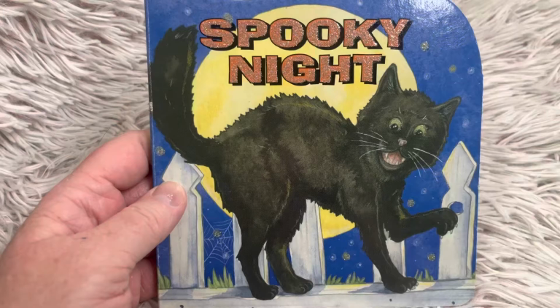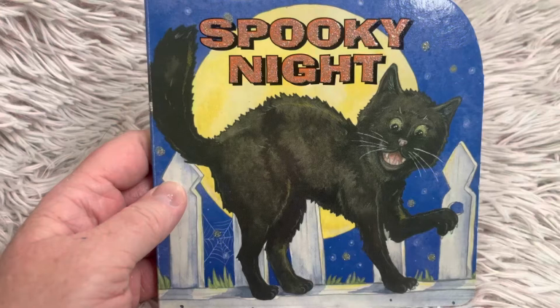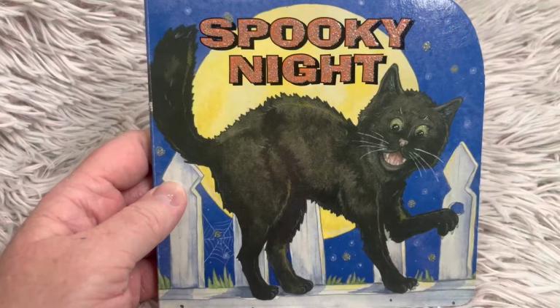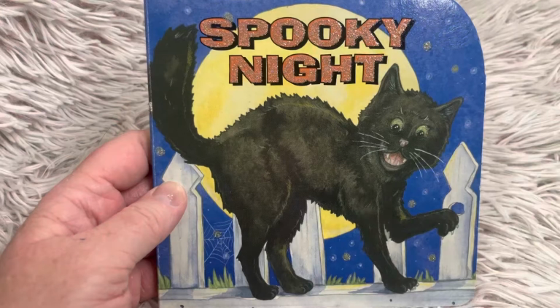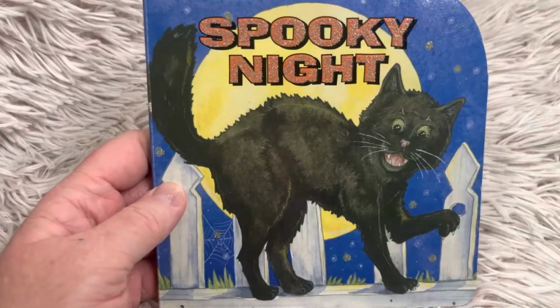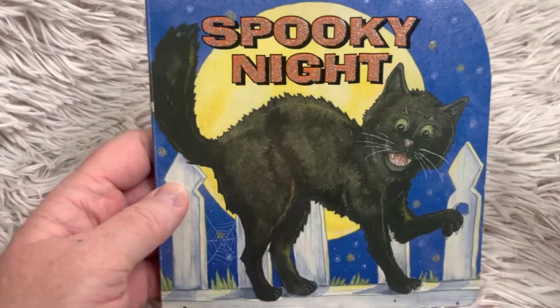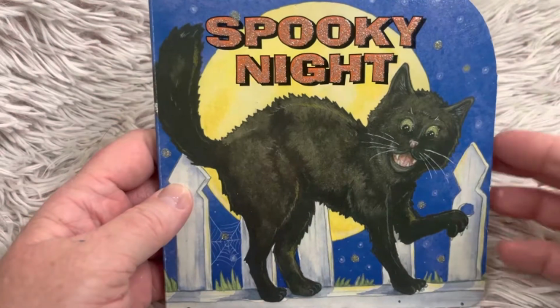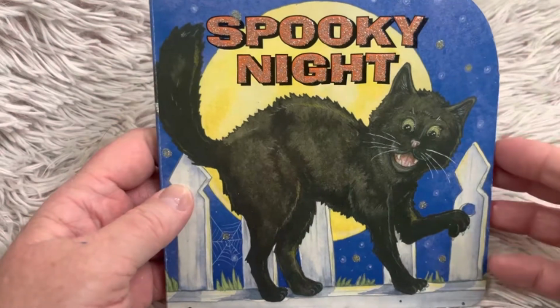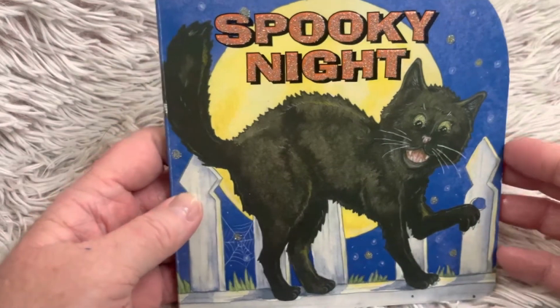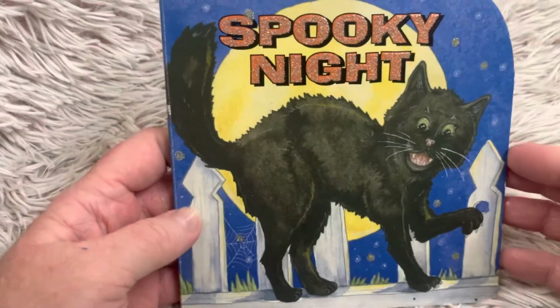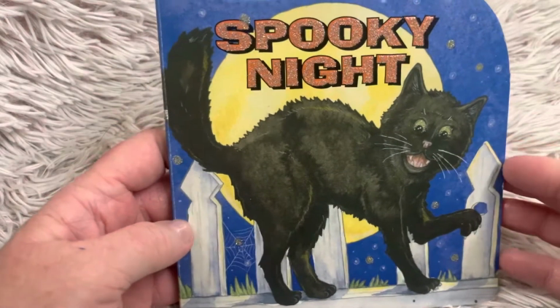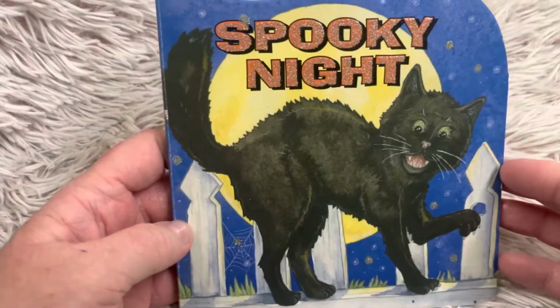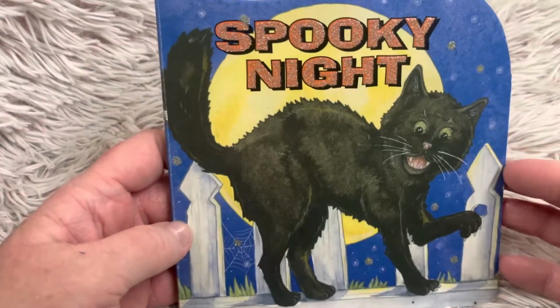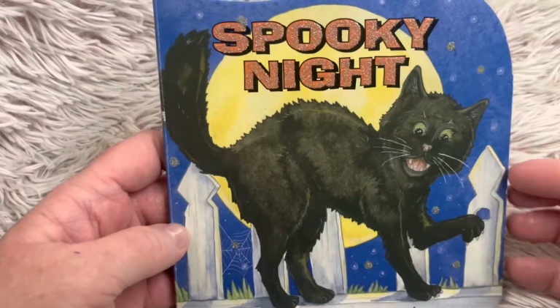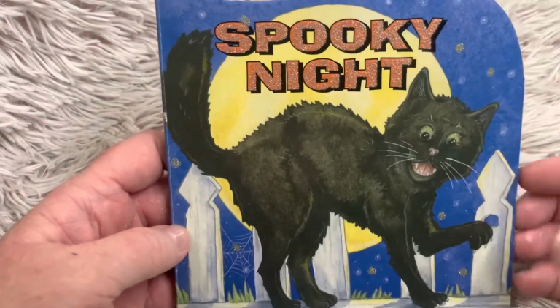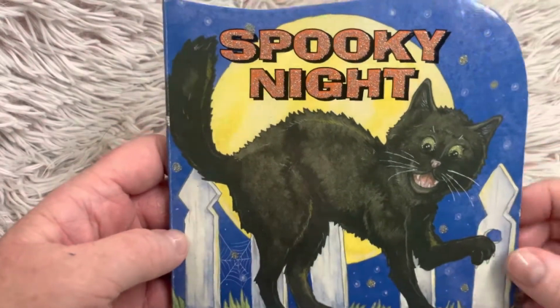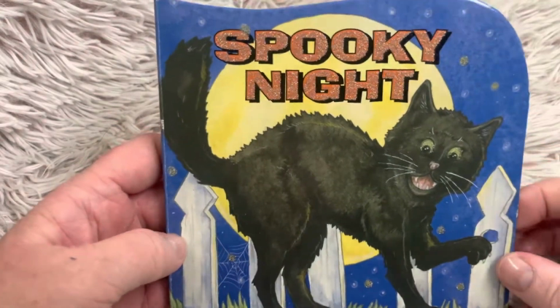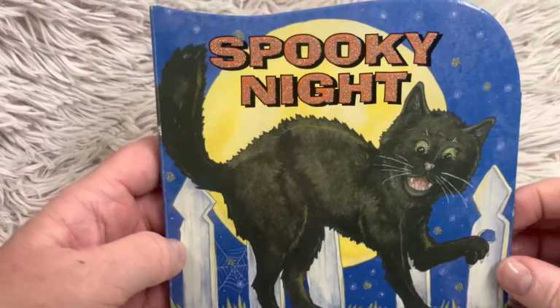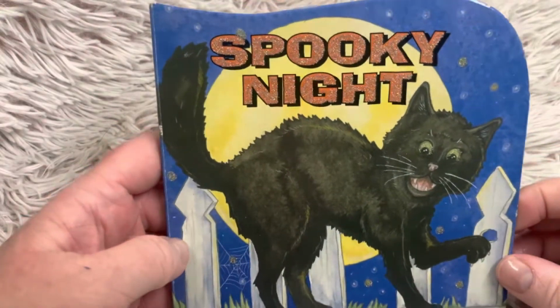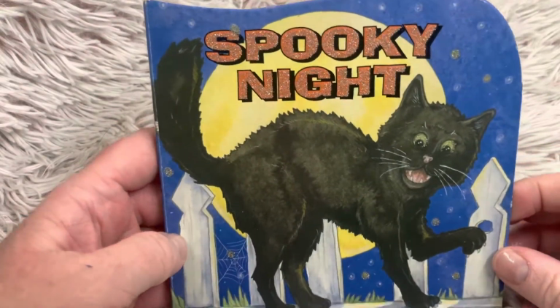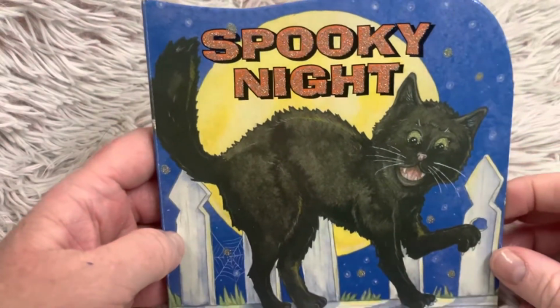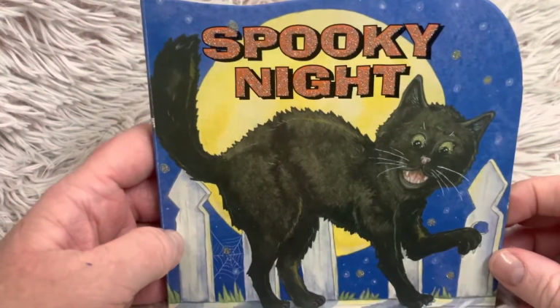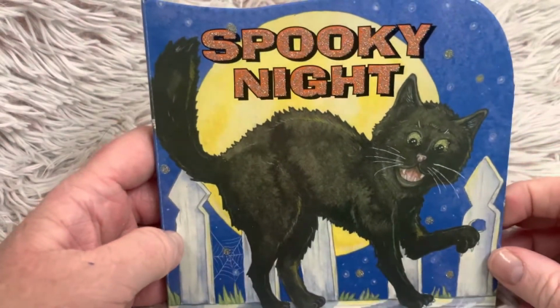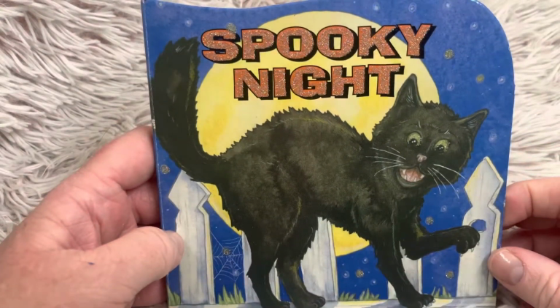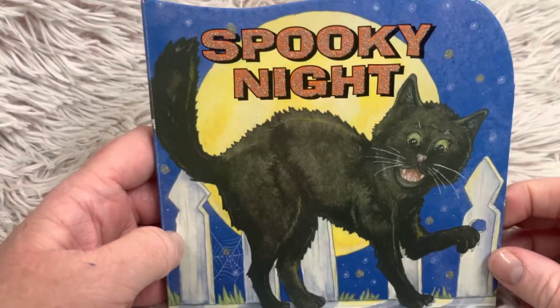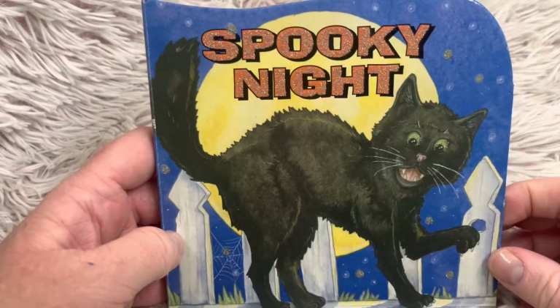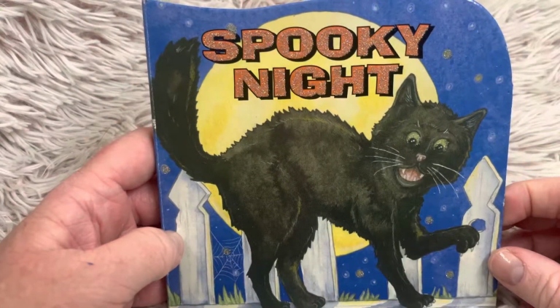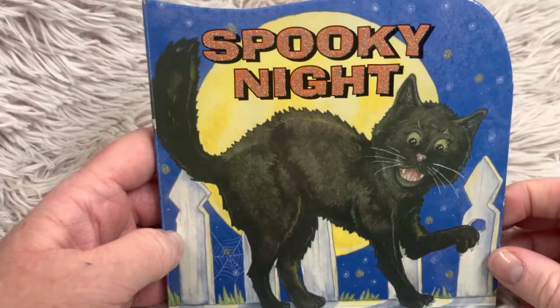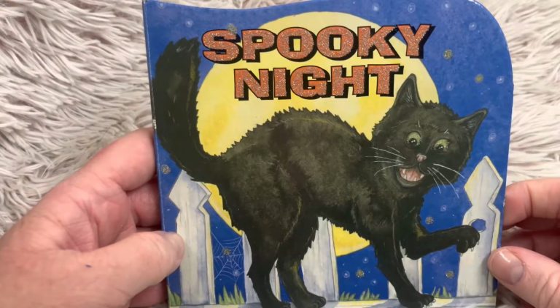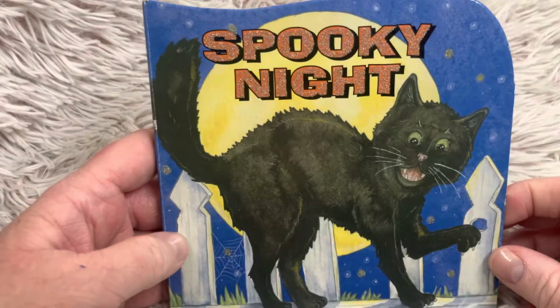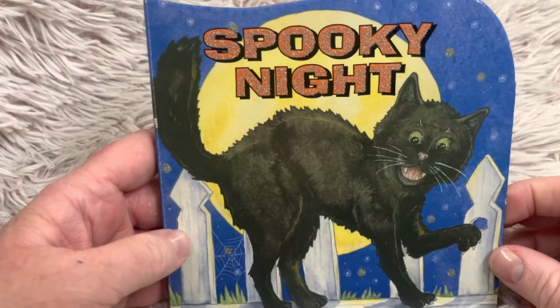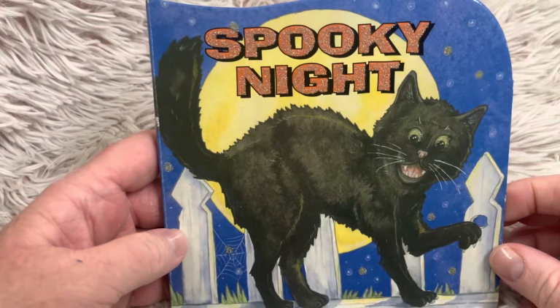Hi friends, and welcome to Book-A-Day for Little Learners. Tonight we're reading Spooky Night.